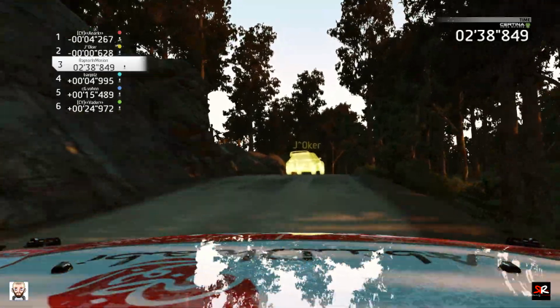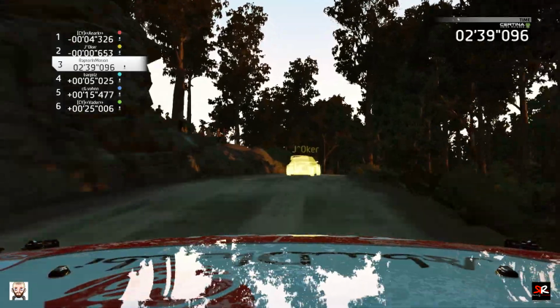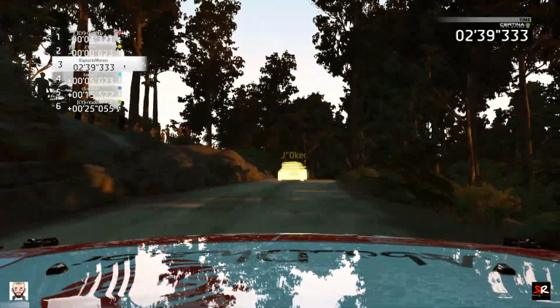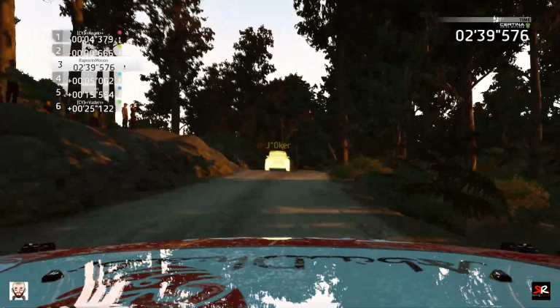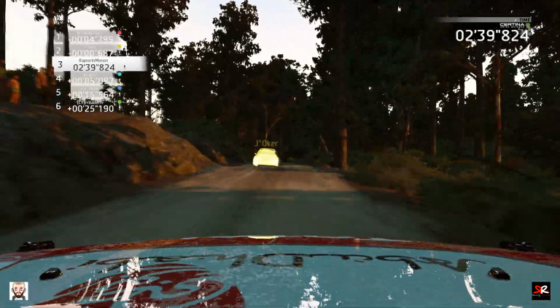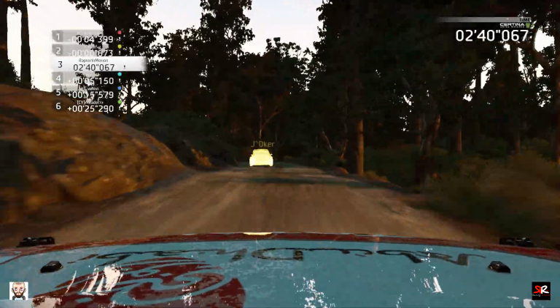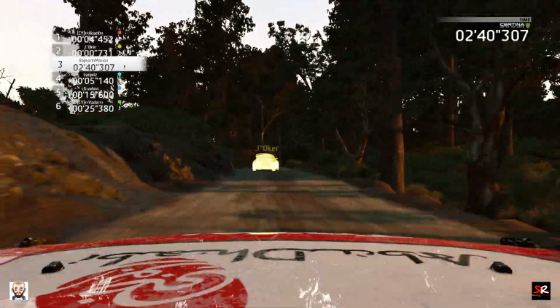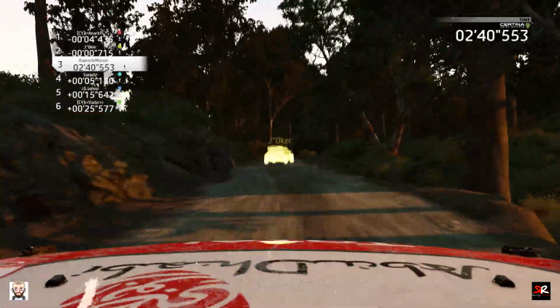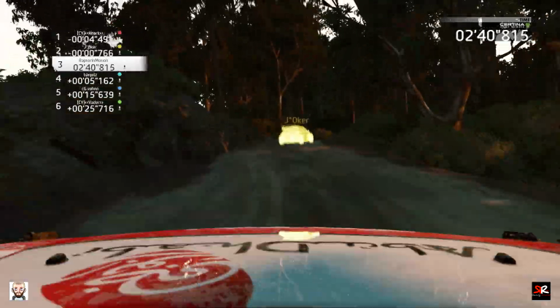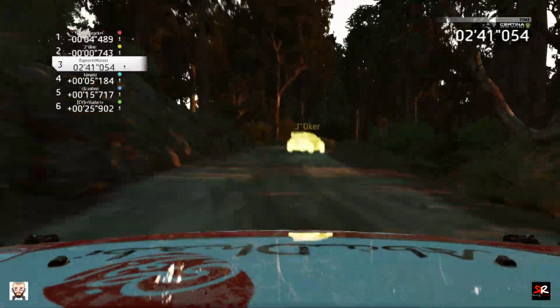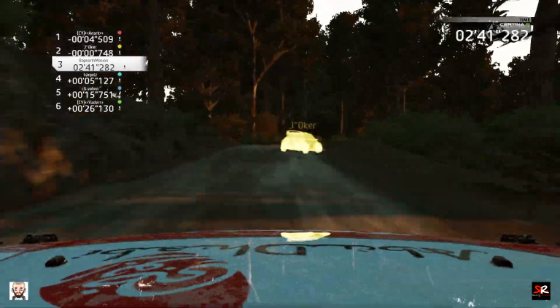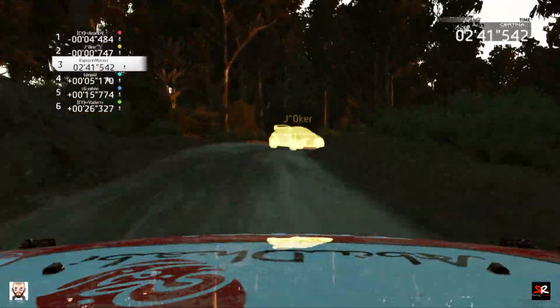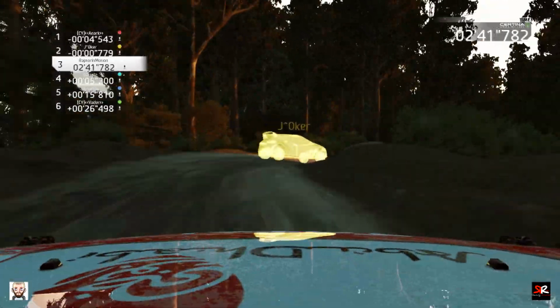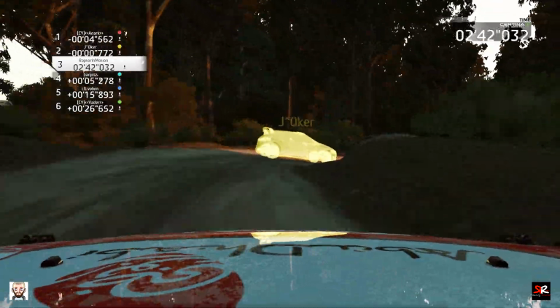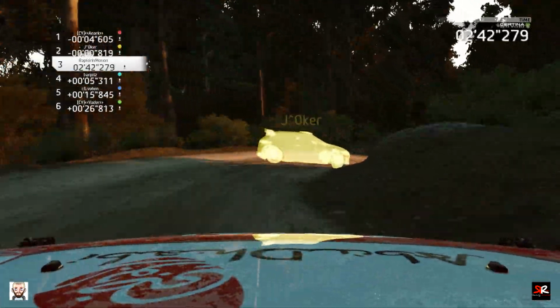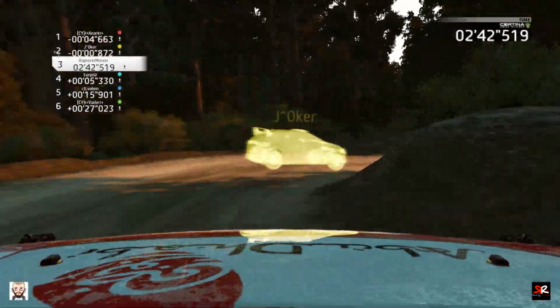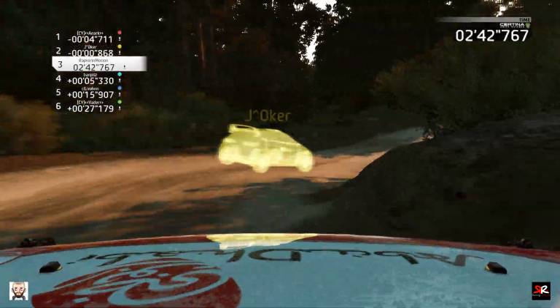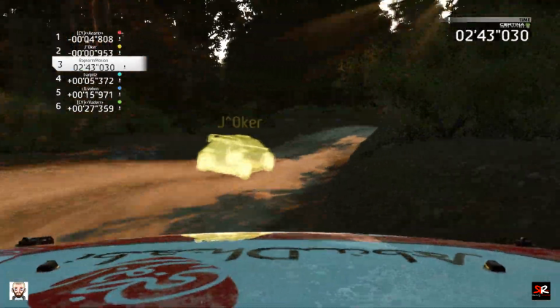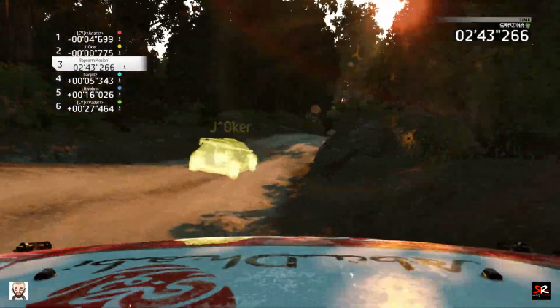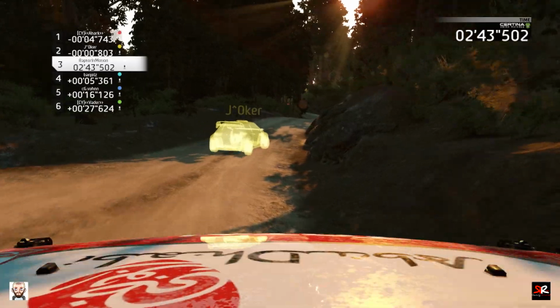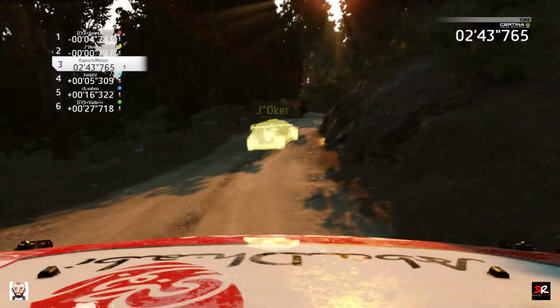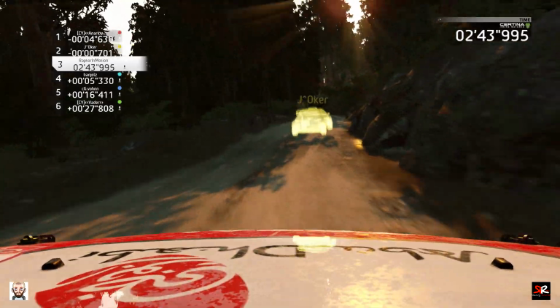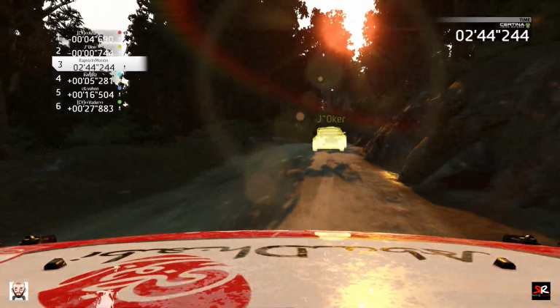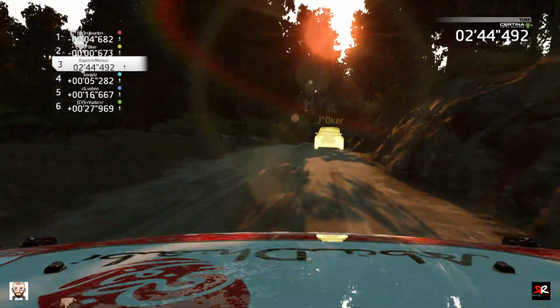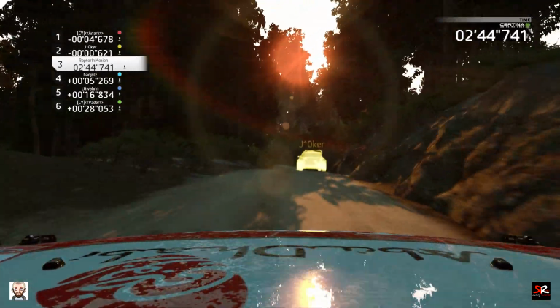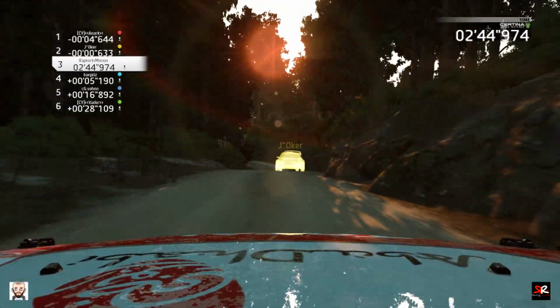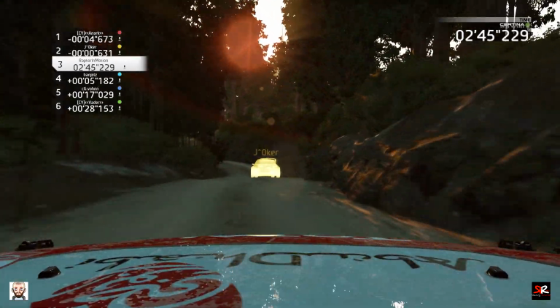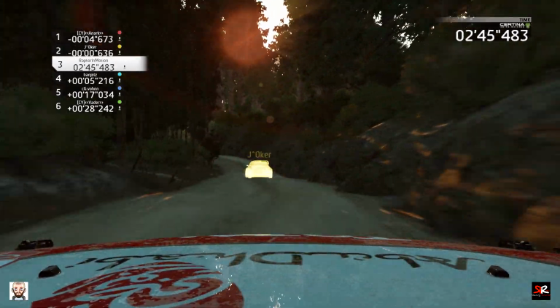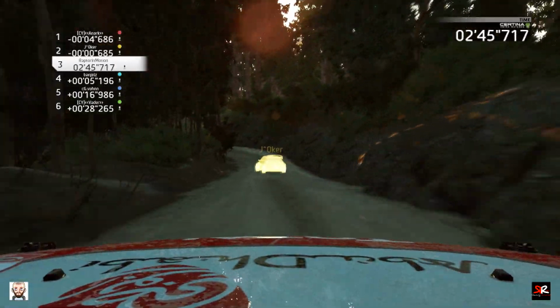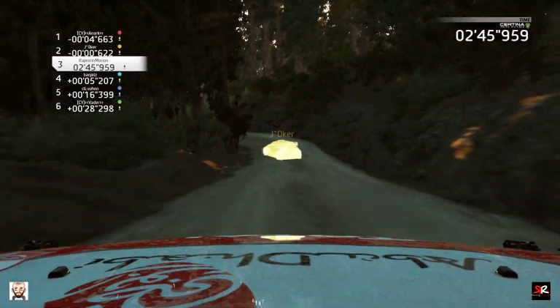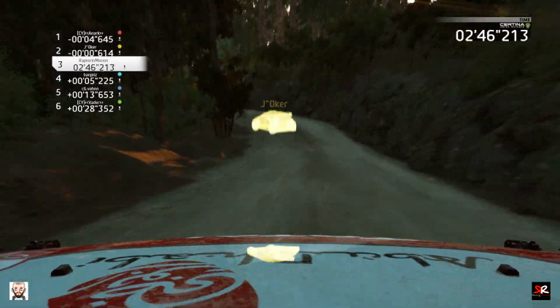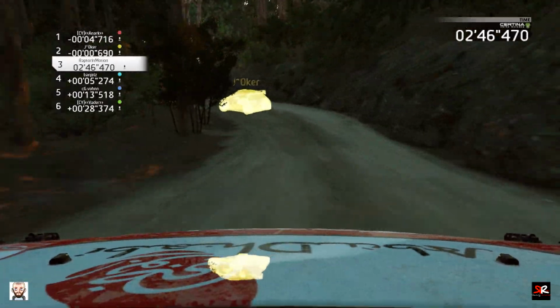Portion, hard break. Right 2, short, 40. Left 2, tightens, long, 40. Keep it.